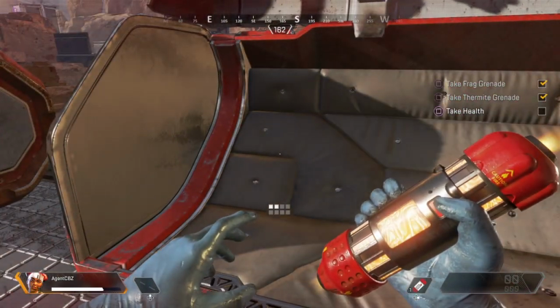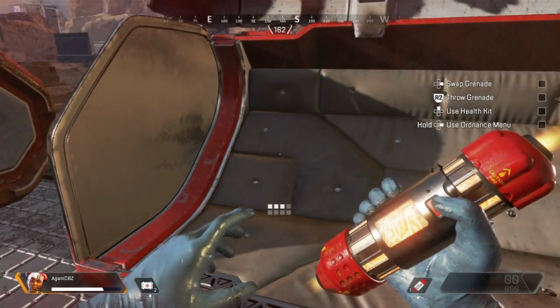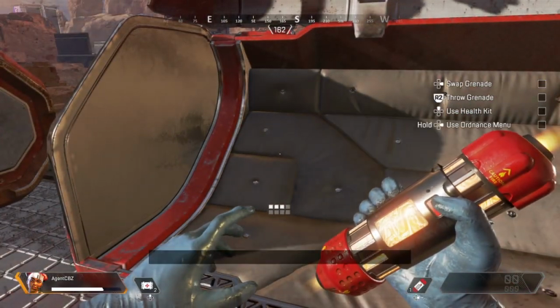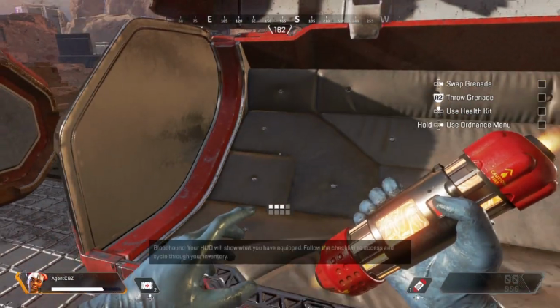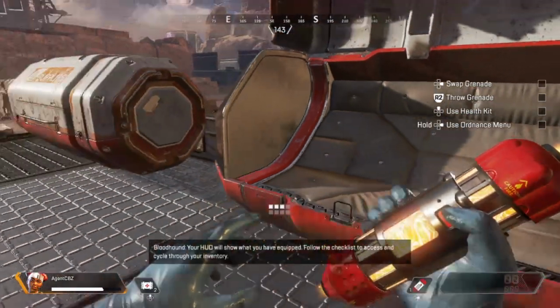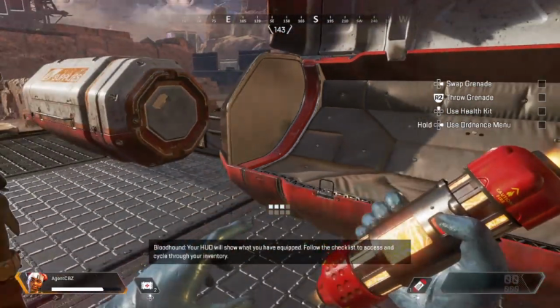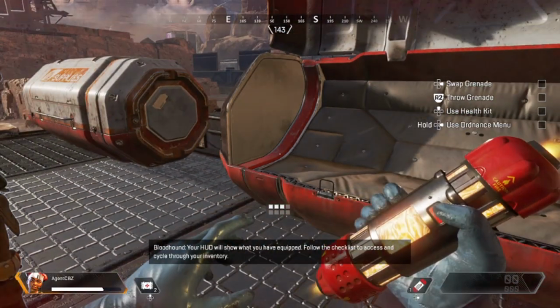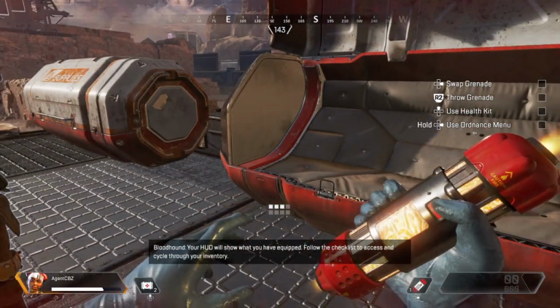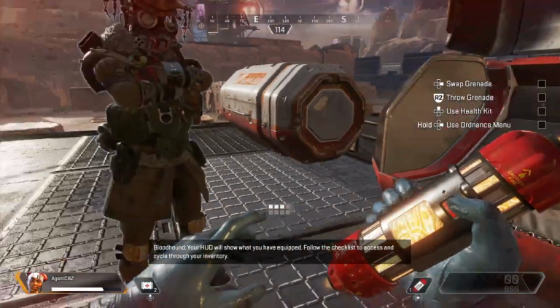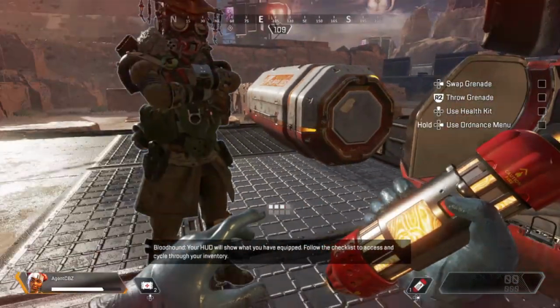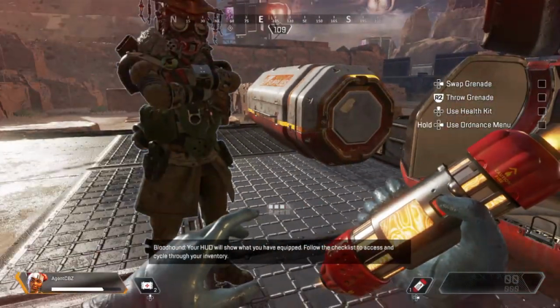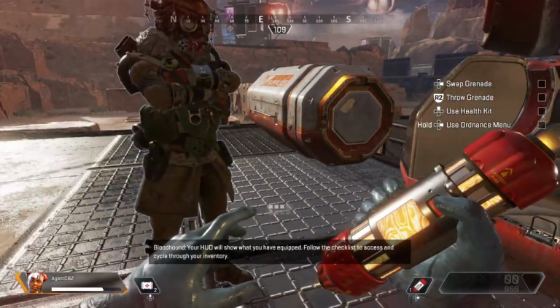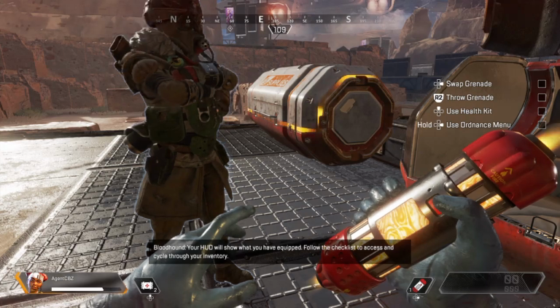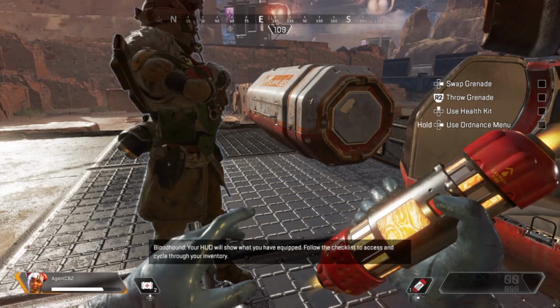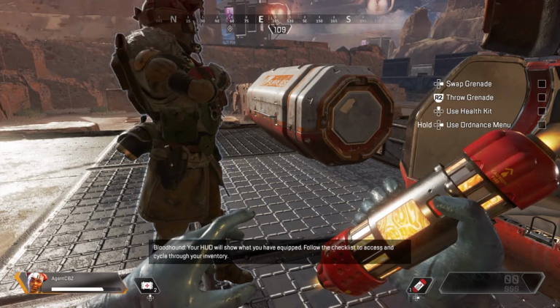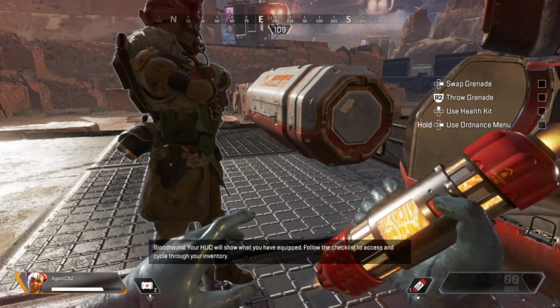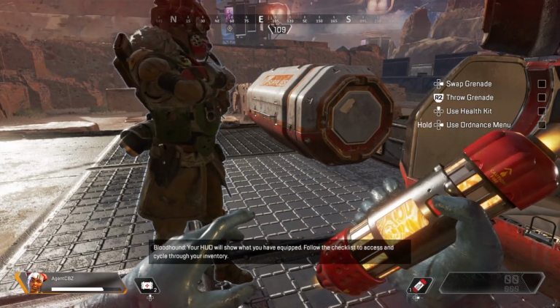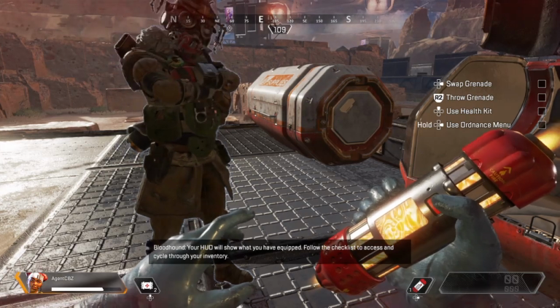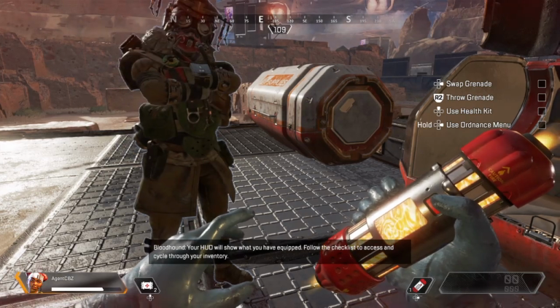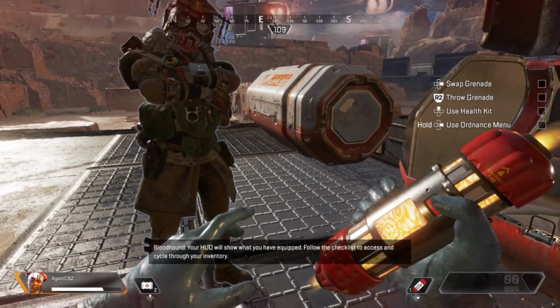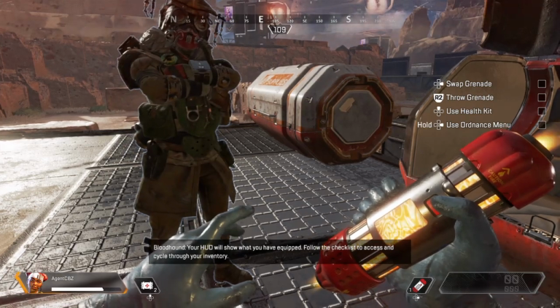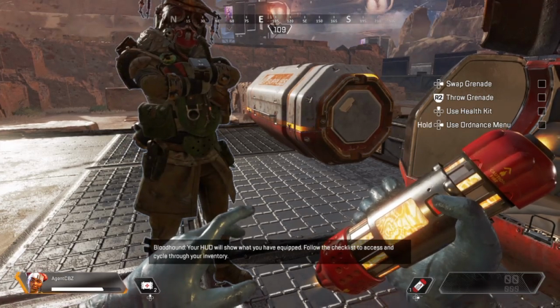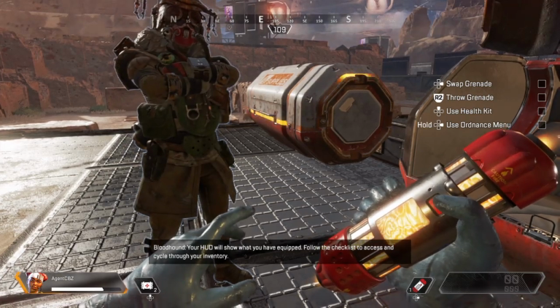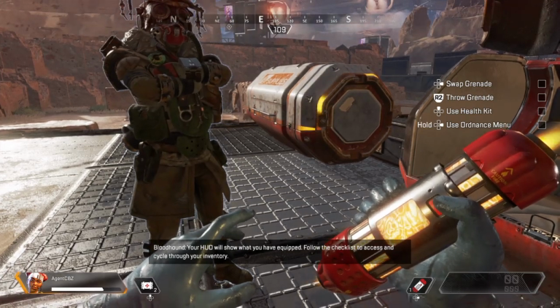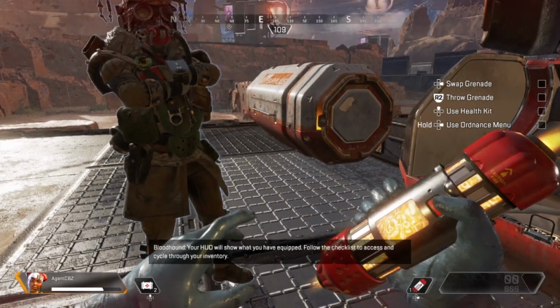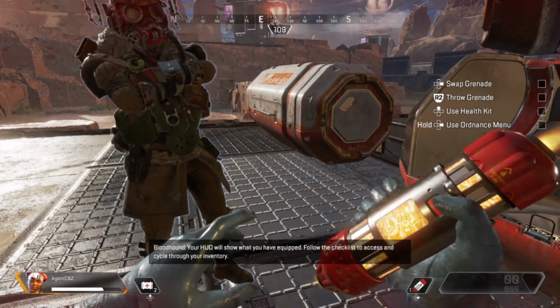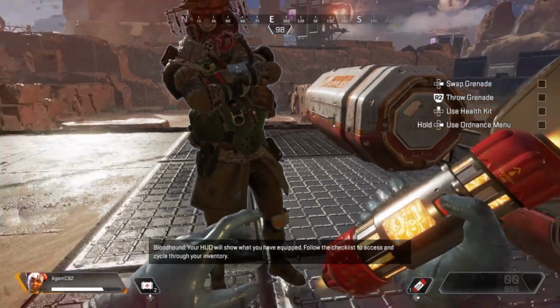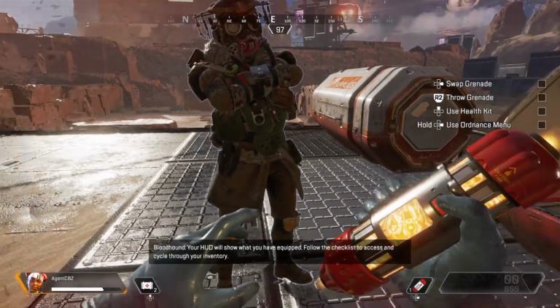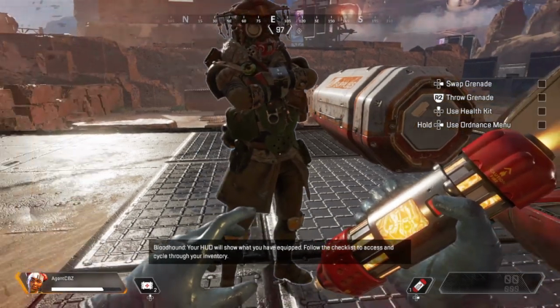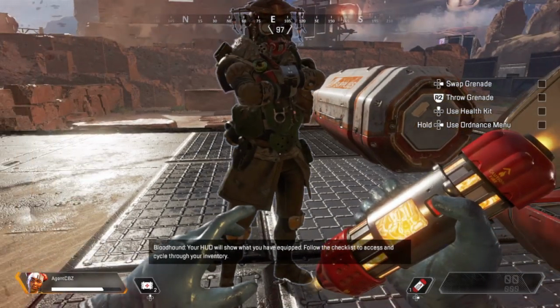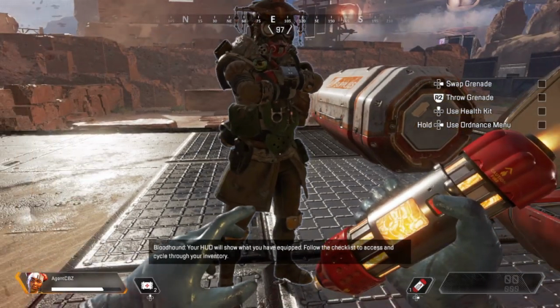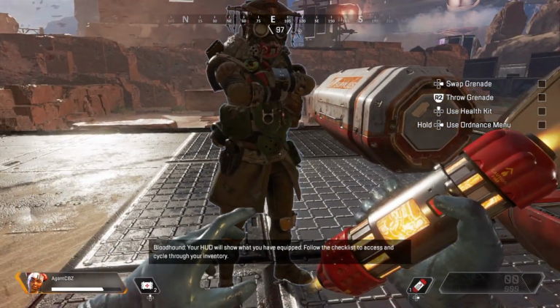Your HUD will show what you have equipped. Follow the checklist to access and cycle through your inventory.